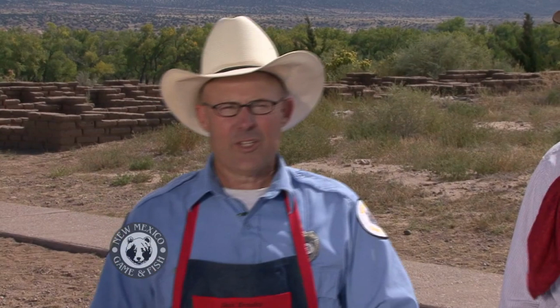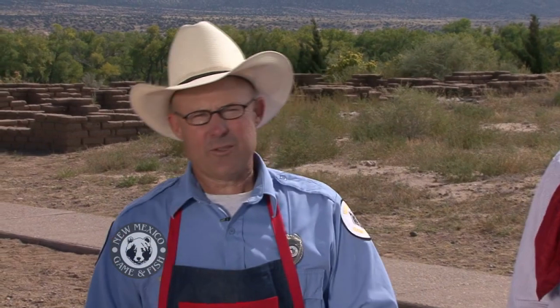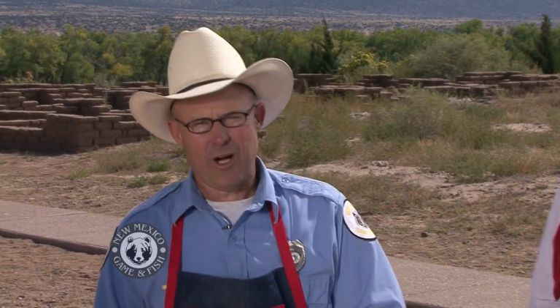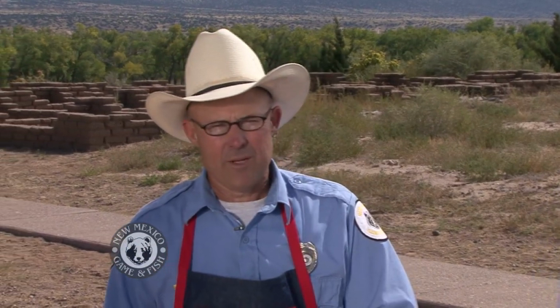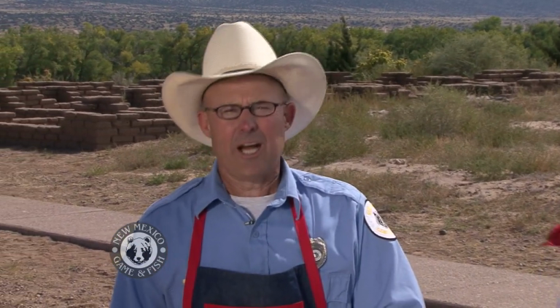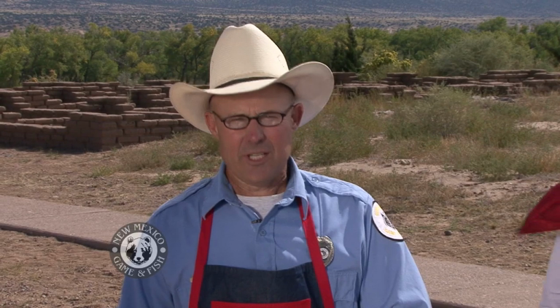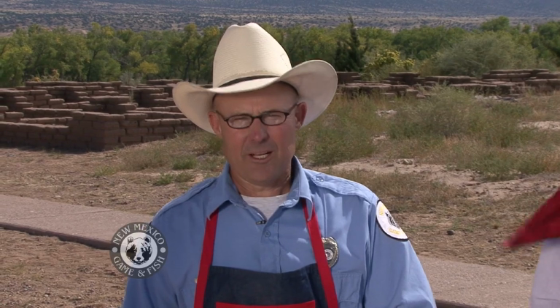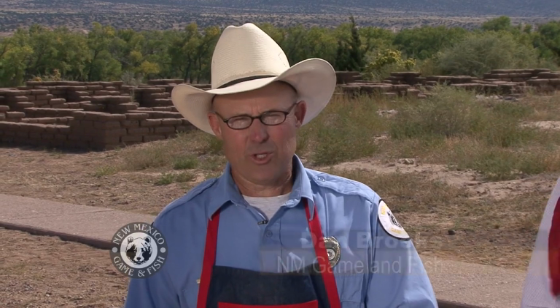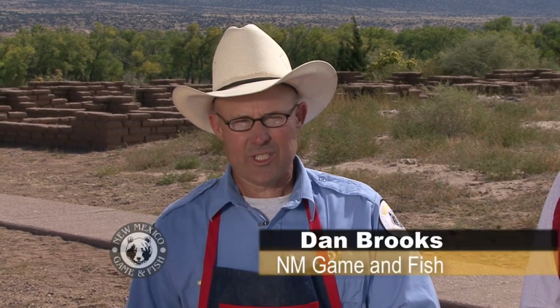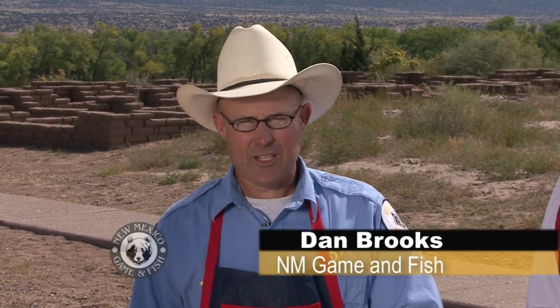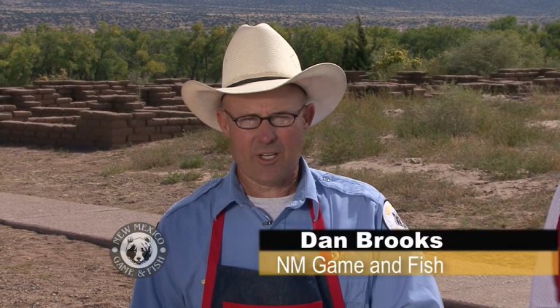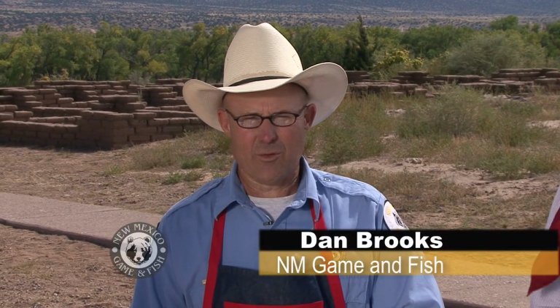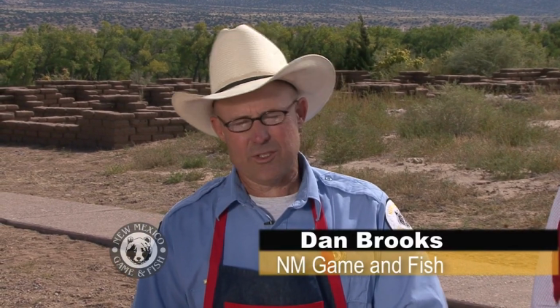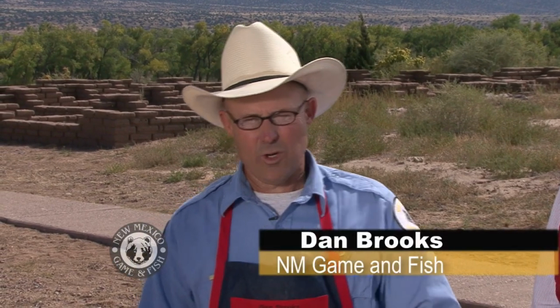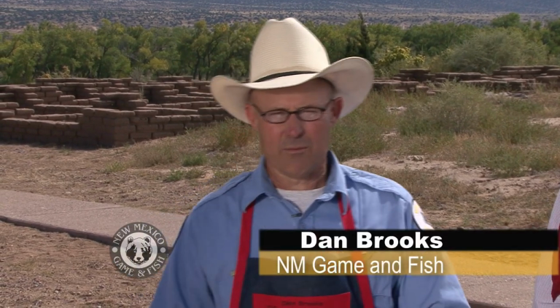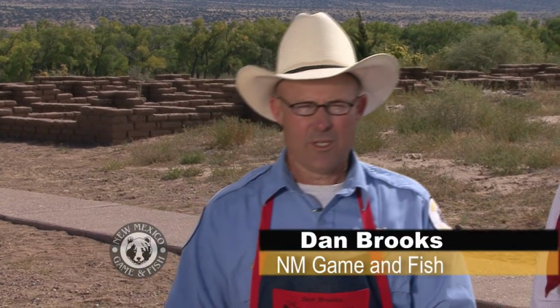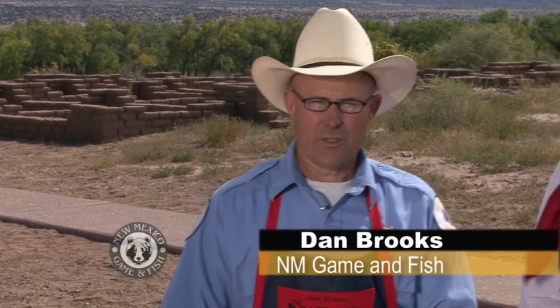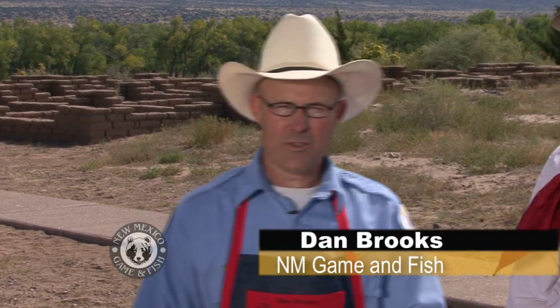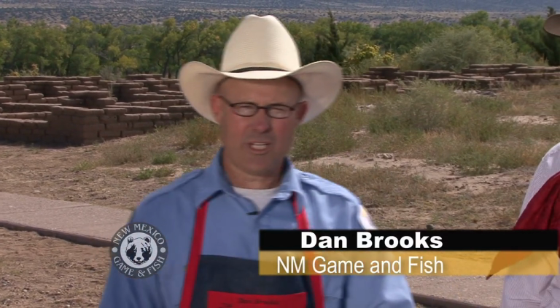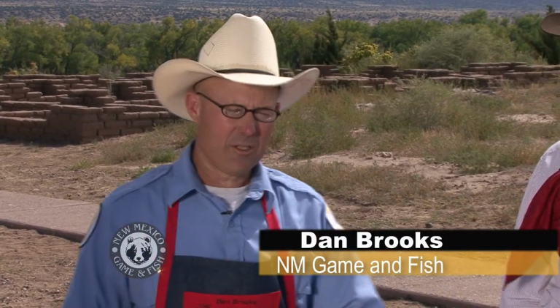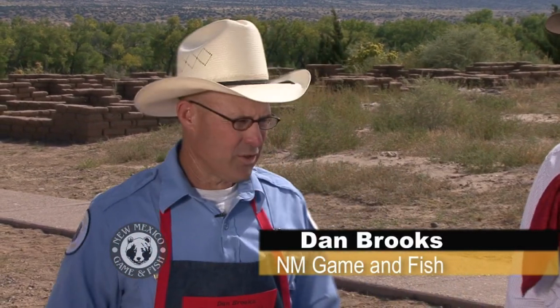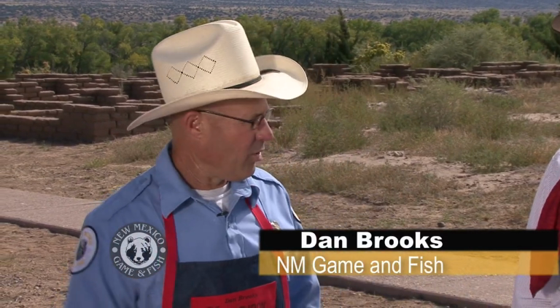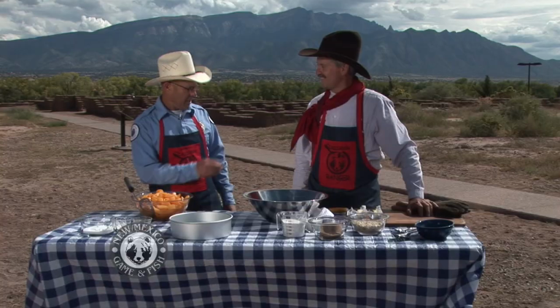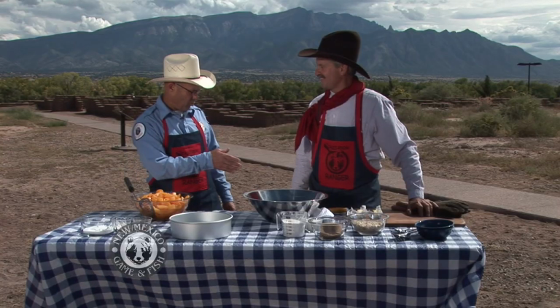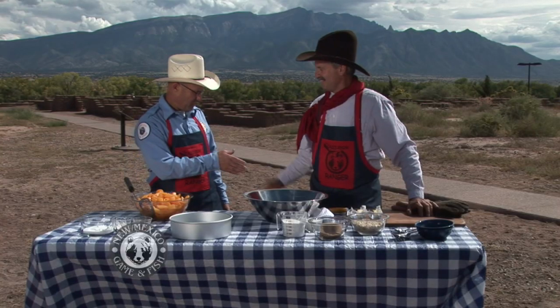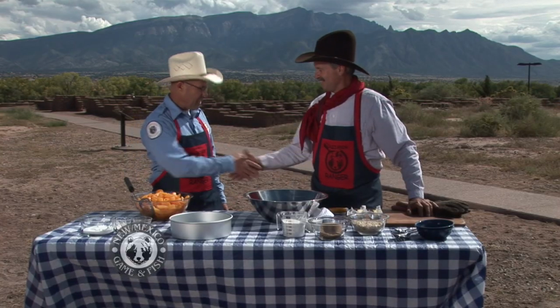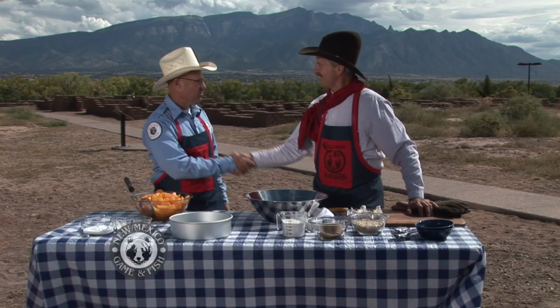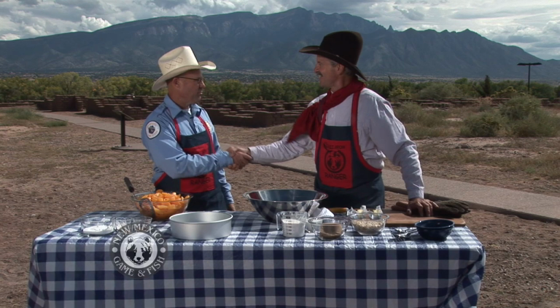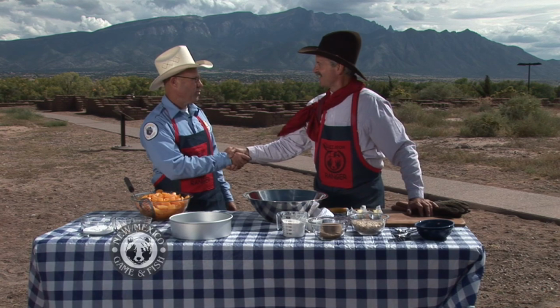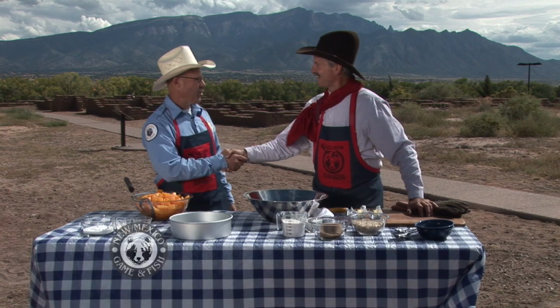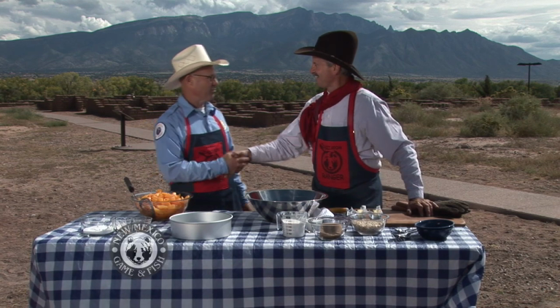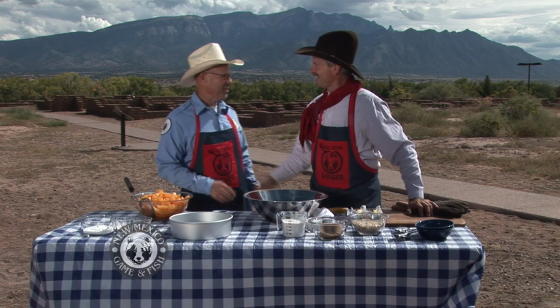Thanks, Bob. I'm Dan Brooks, the Cast Iron Ranger. Welcome to another segment of the show. And with me today is Brent Bolton. Welcome, Brent.